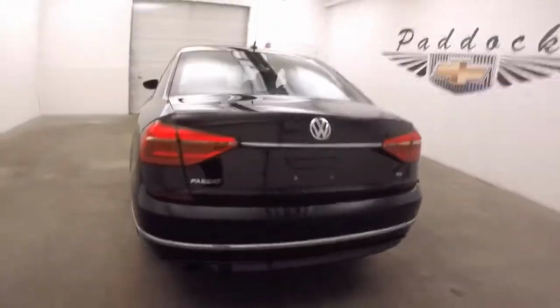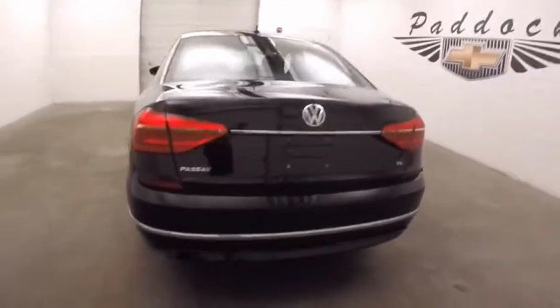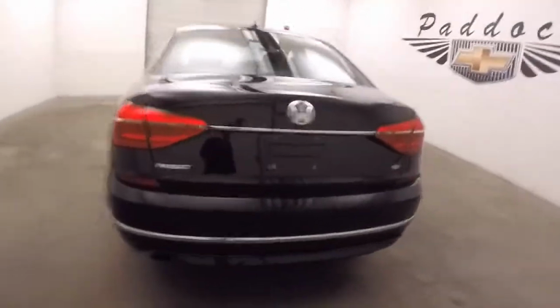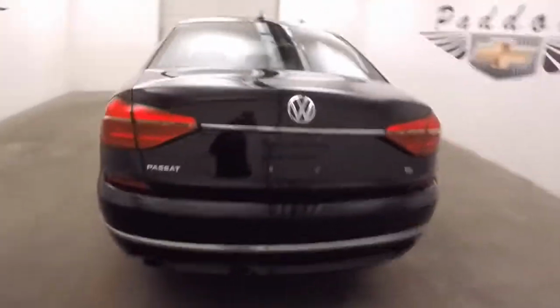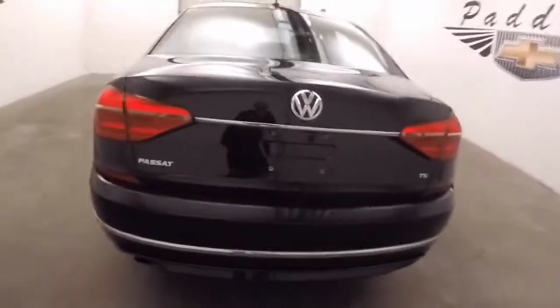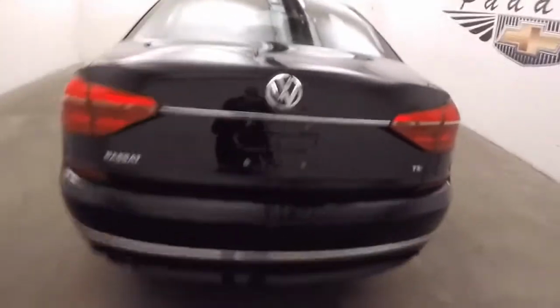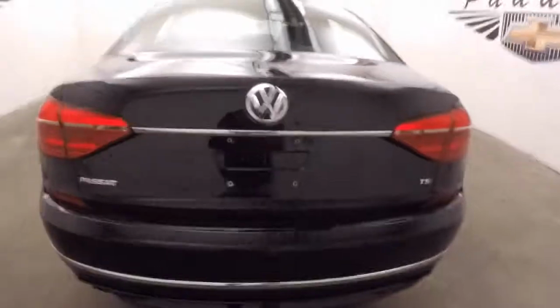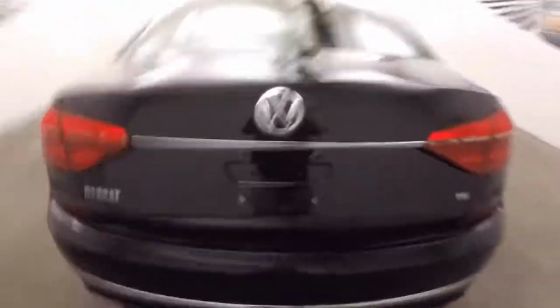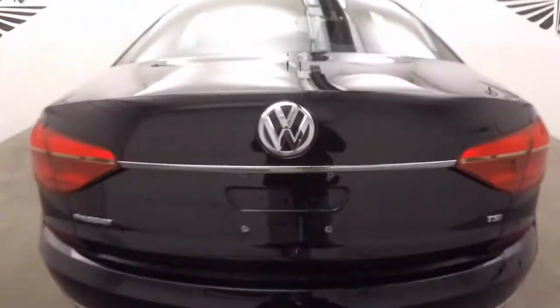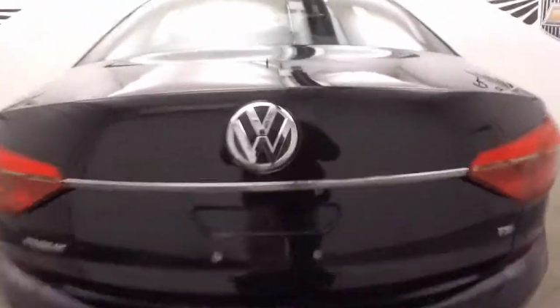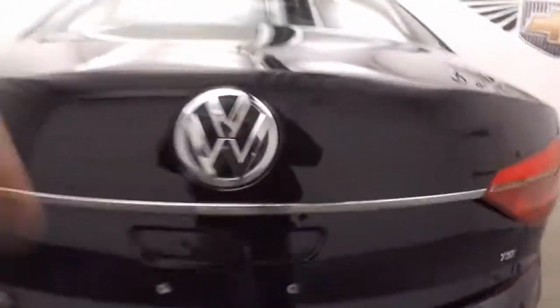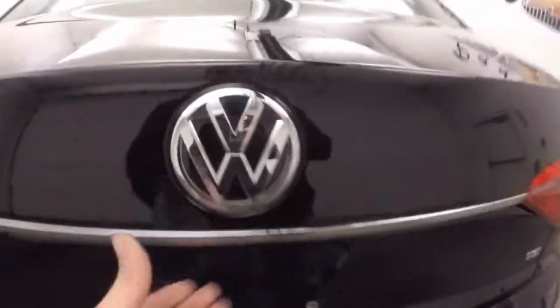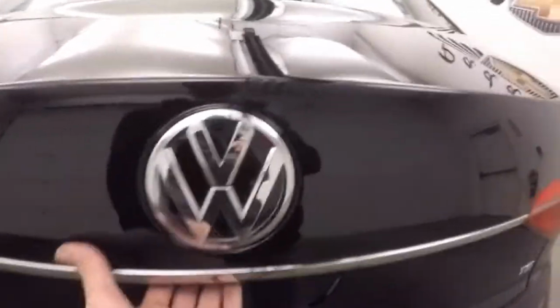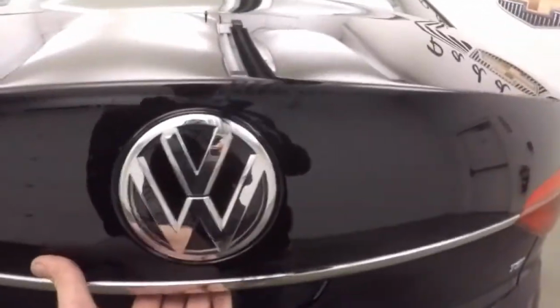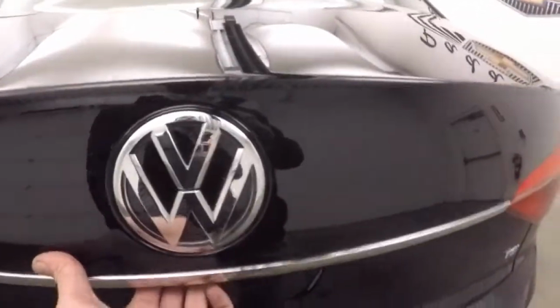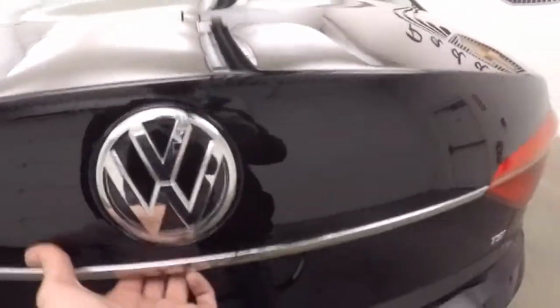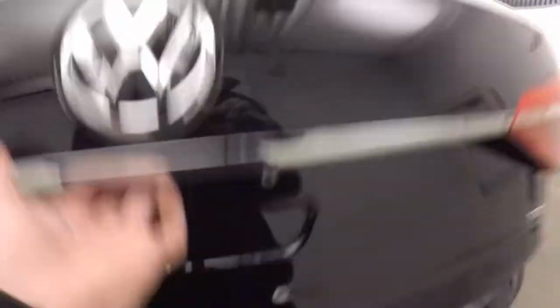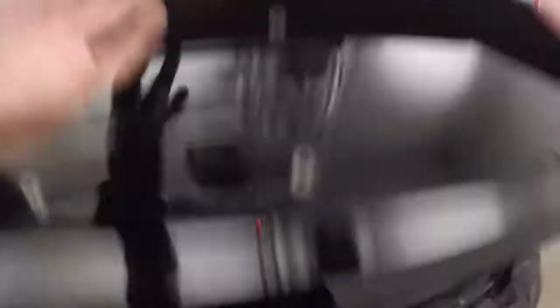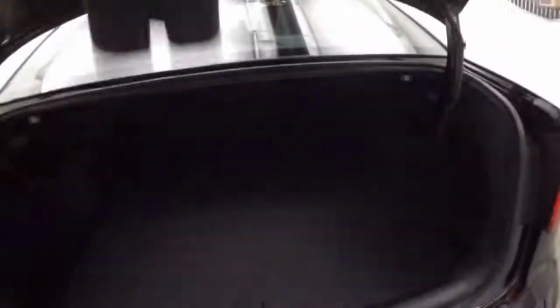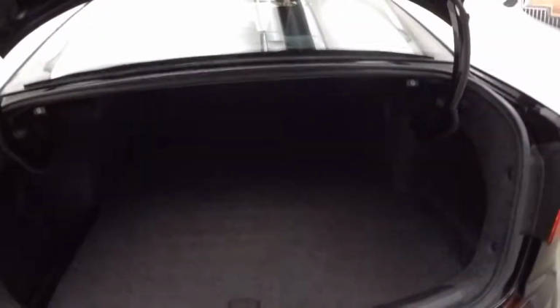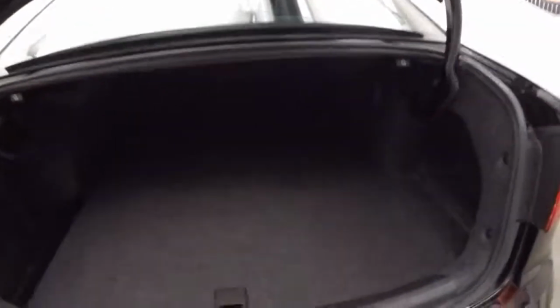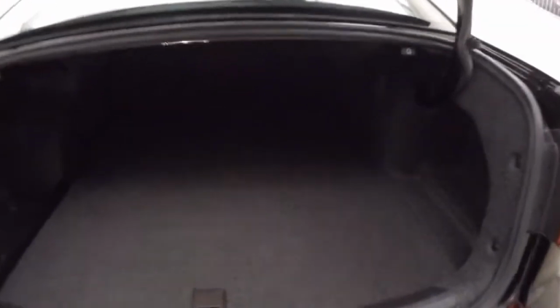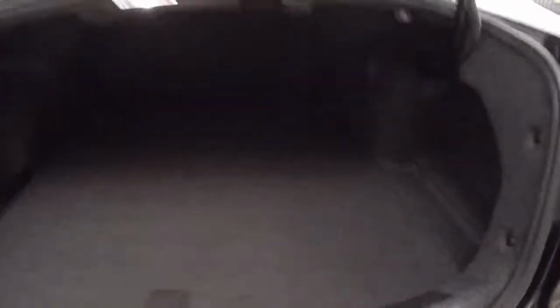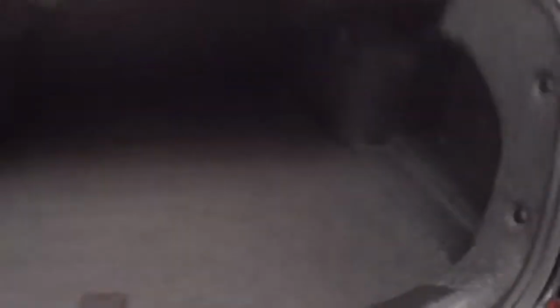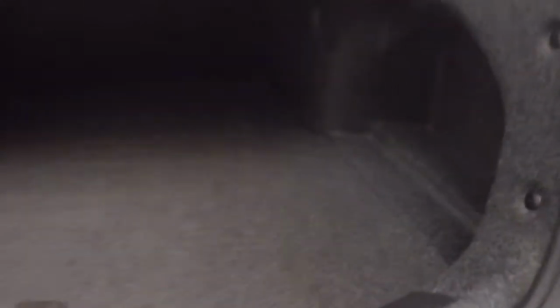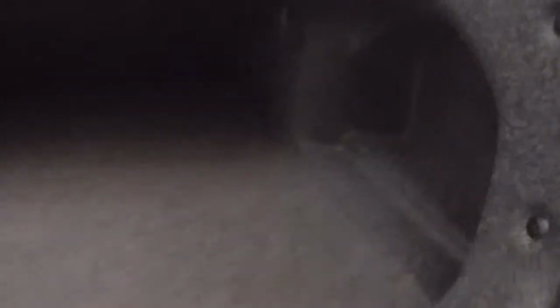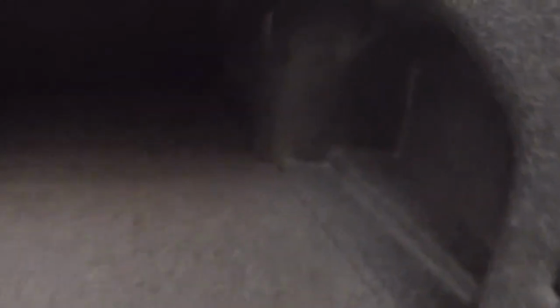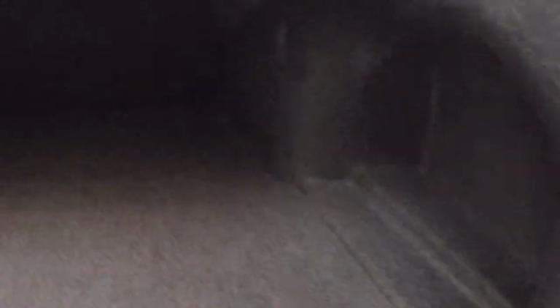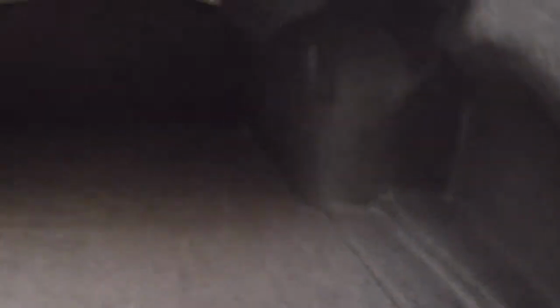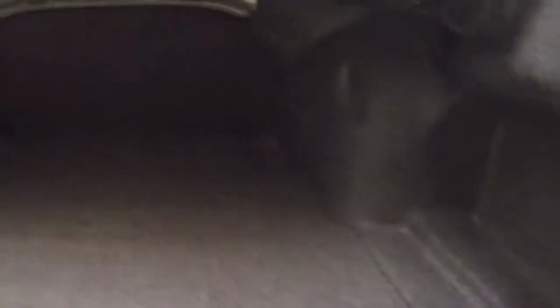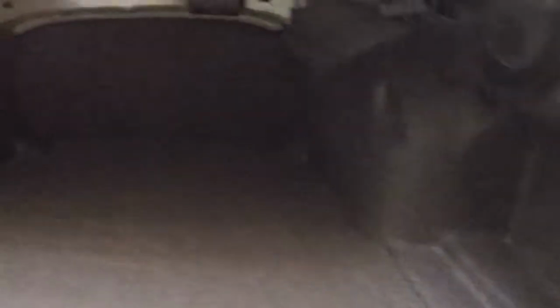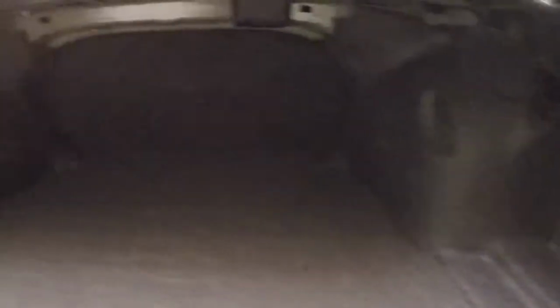There's a TSI, which means it is turbocharged. Extremely large trunk.